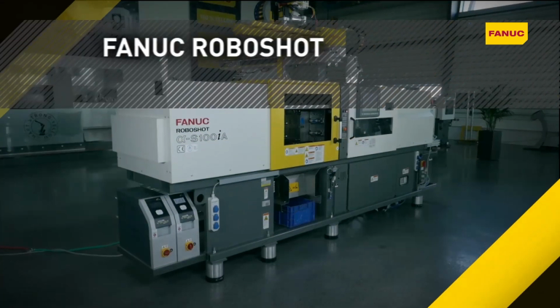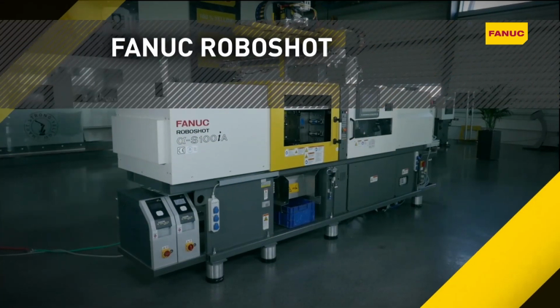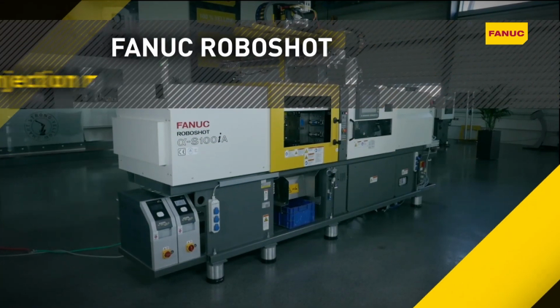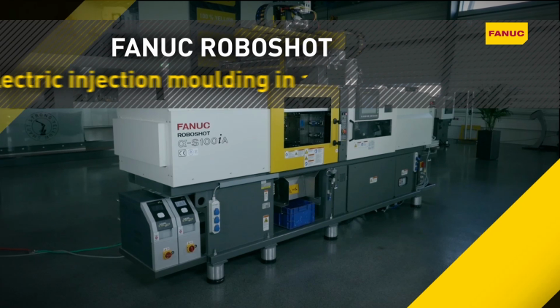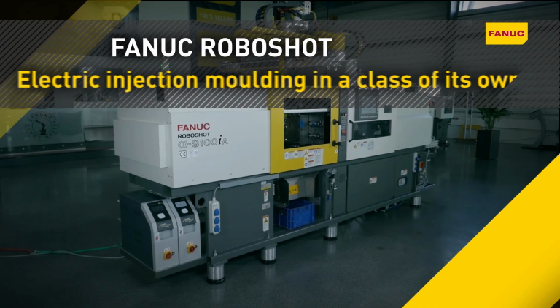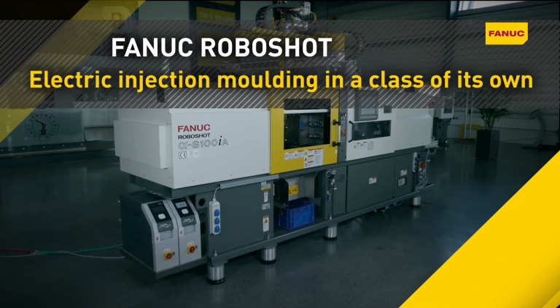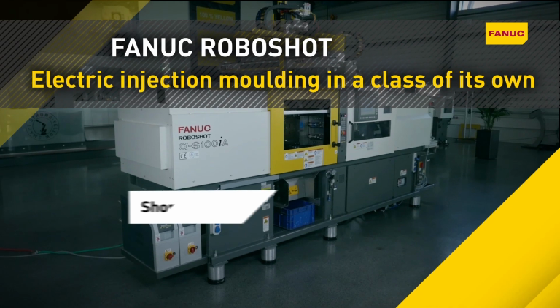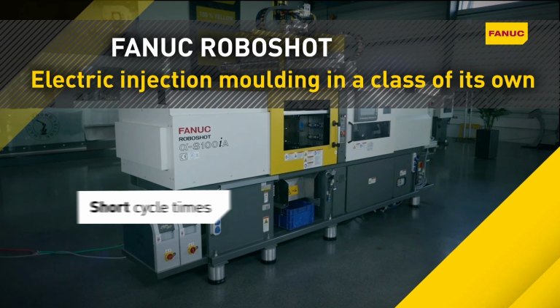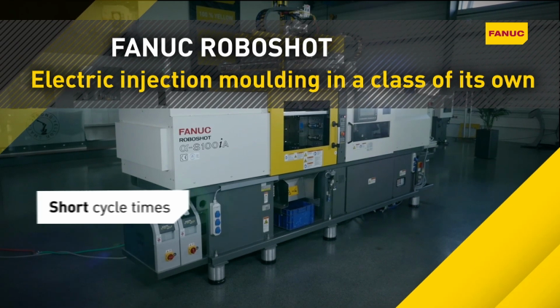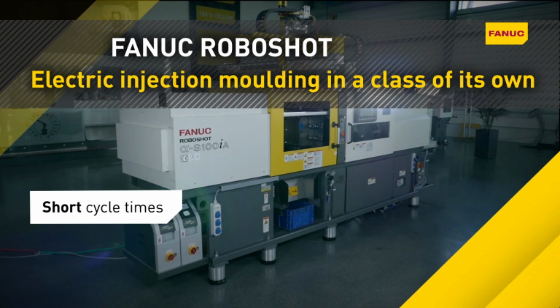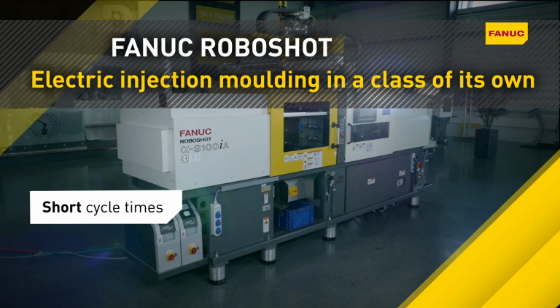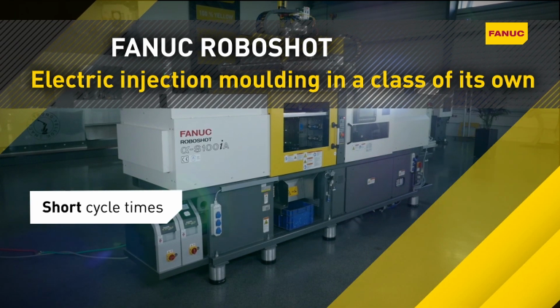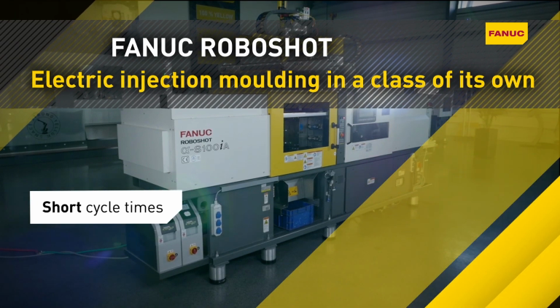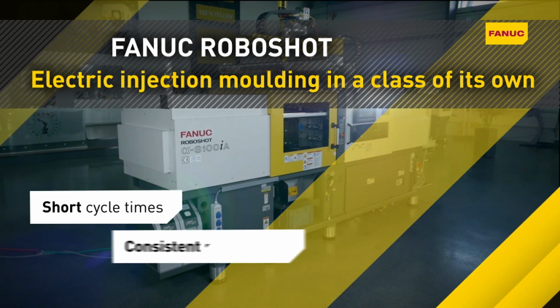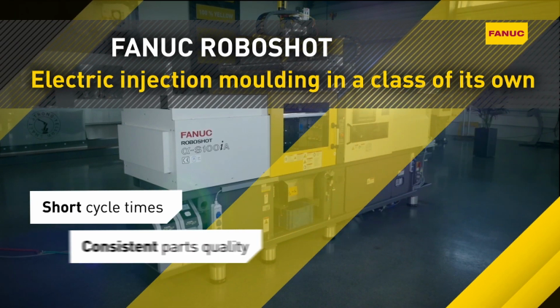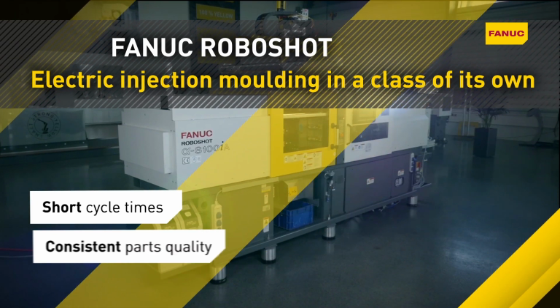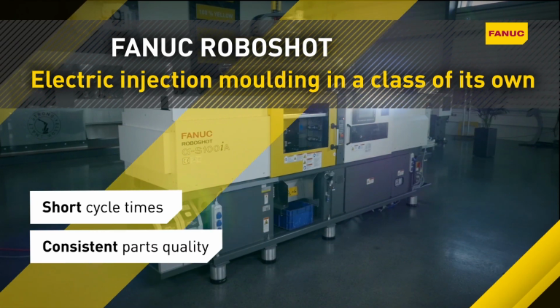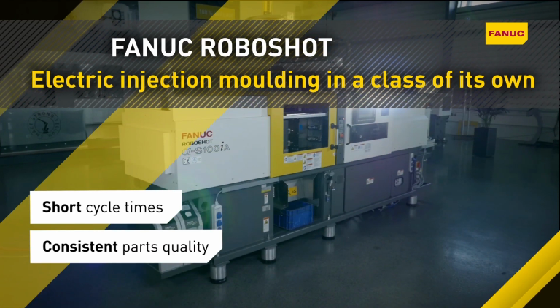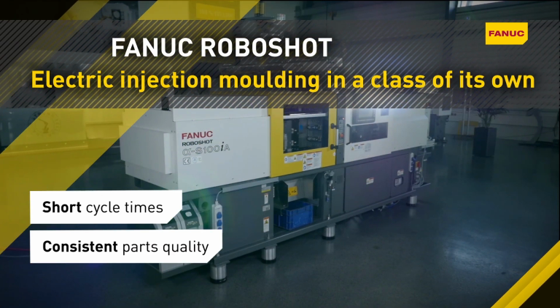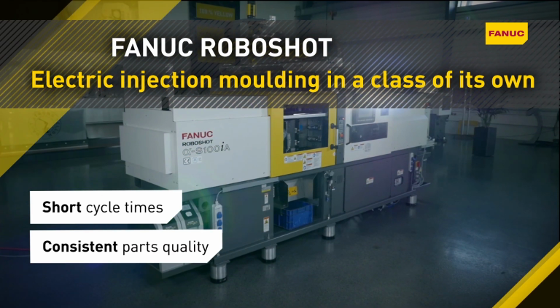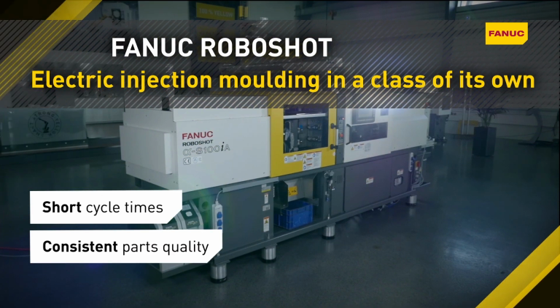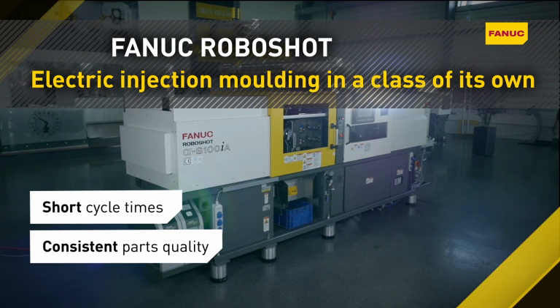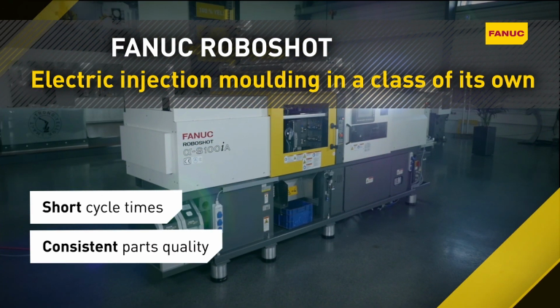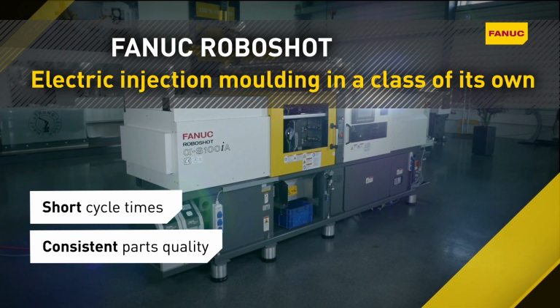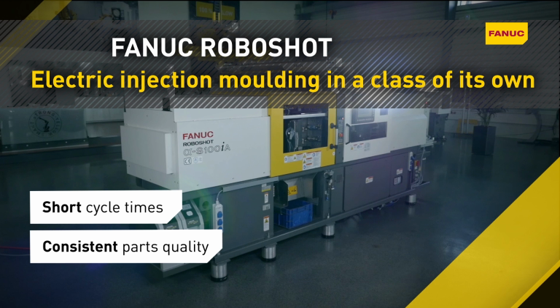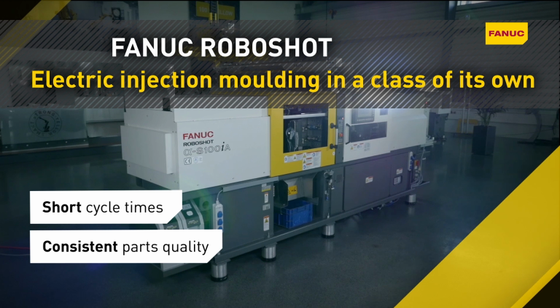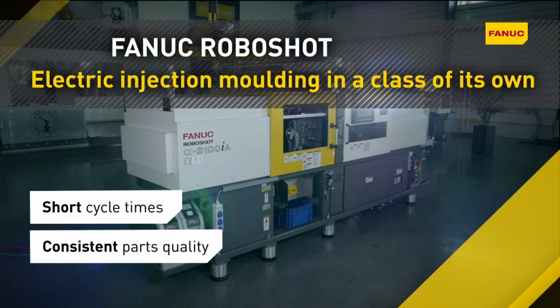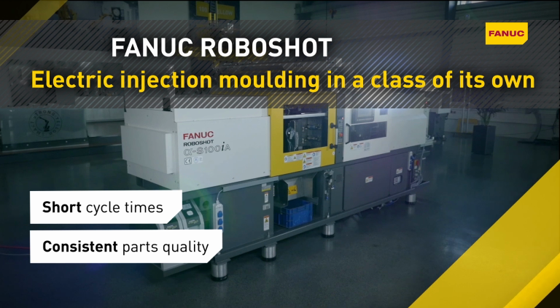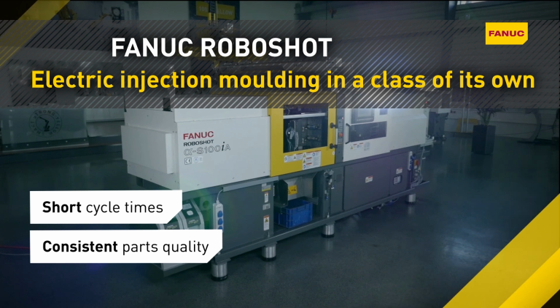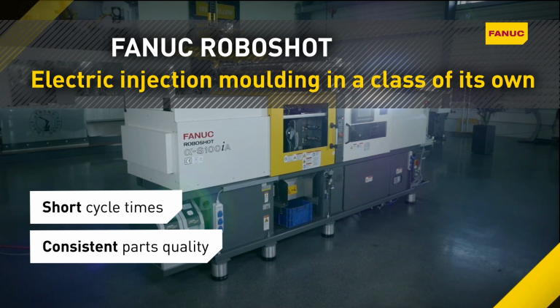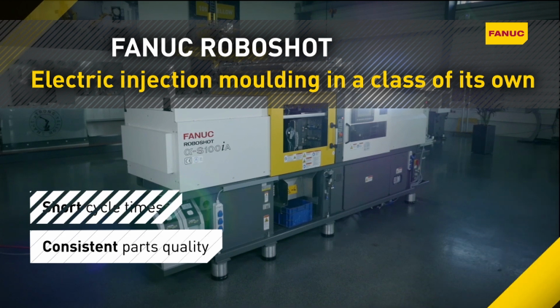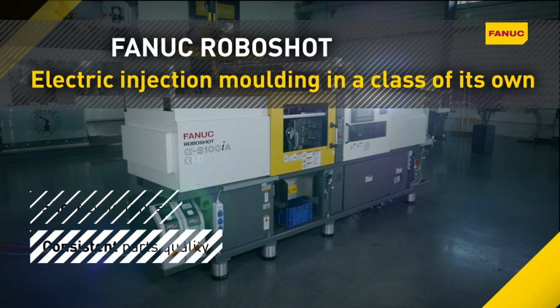FANUC RoboShot. Short cycle times. Consistent parts quality. Electric injection molding in a class of its own.